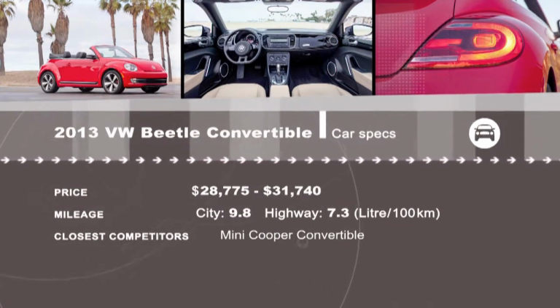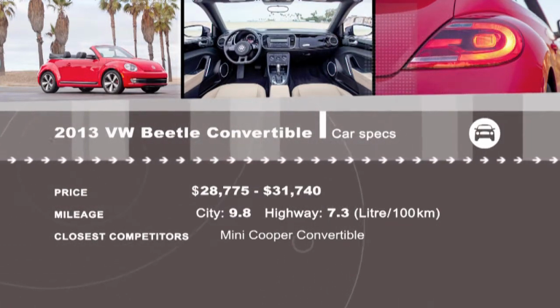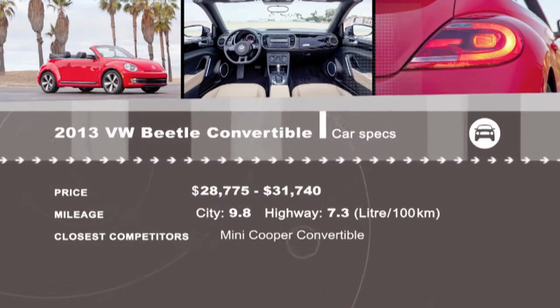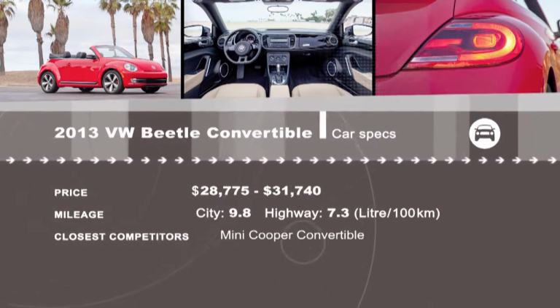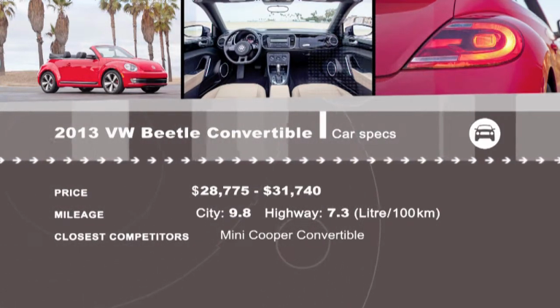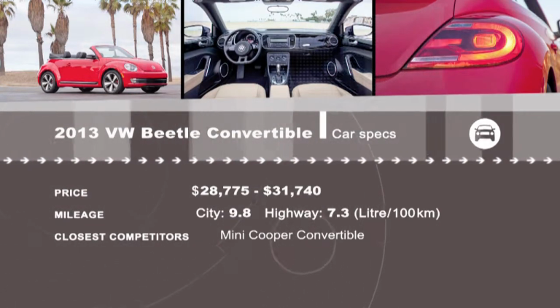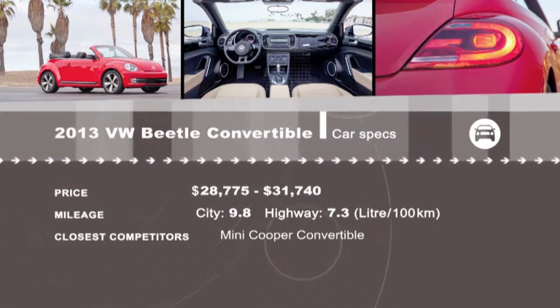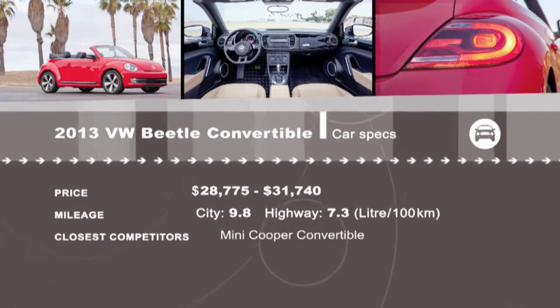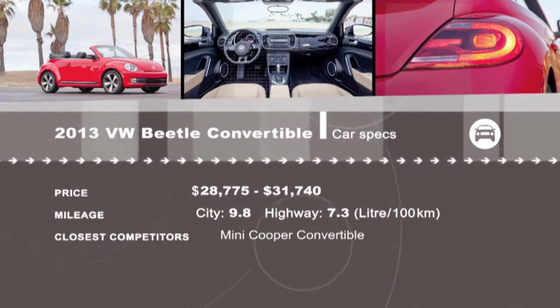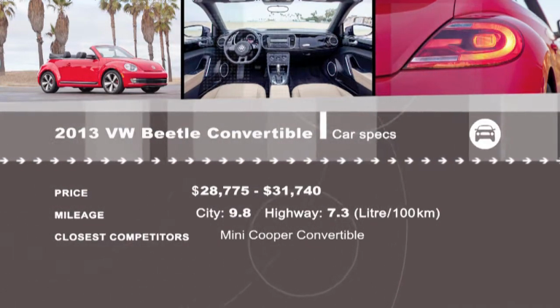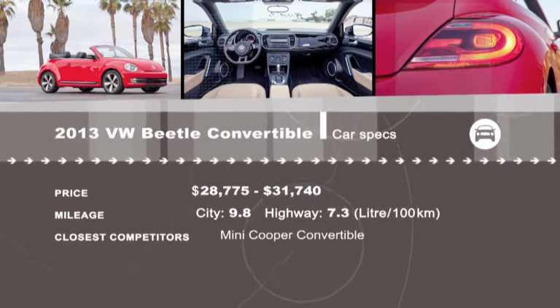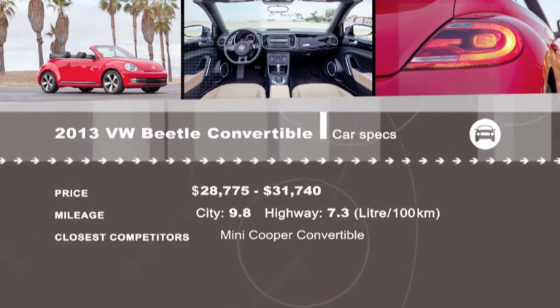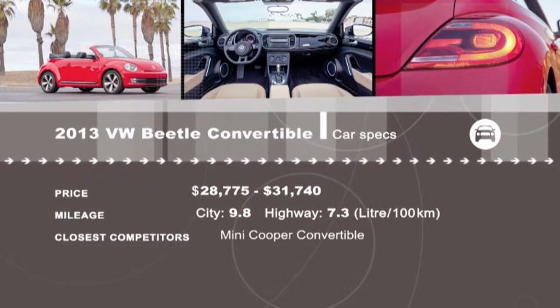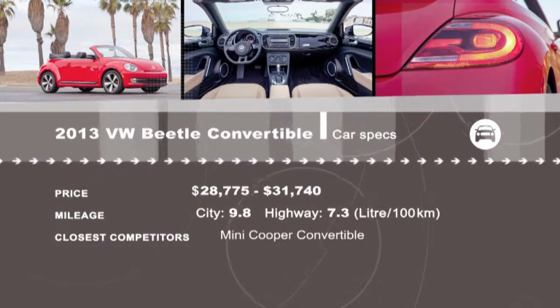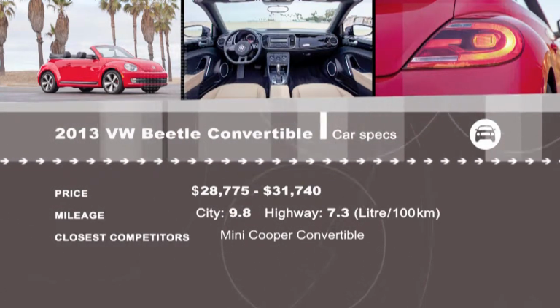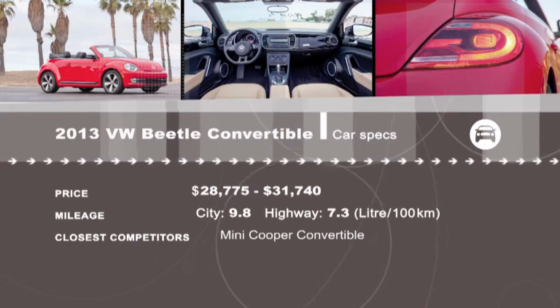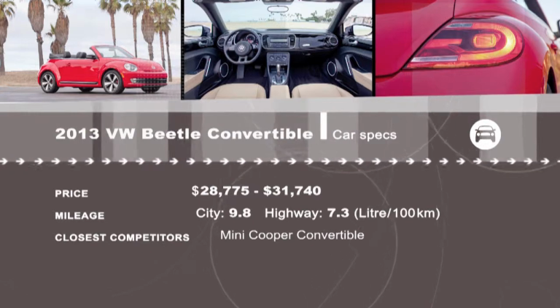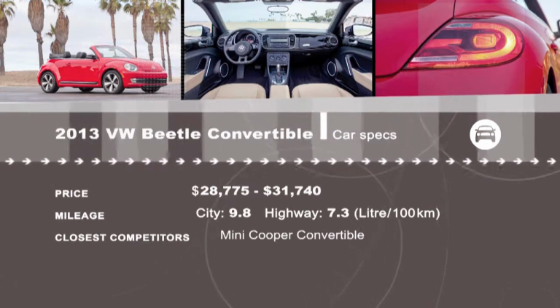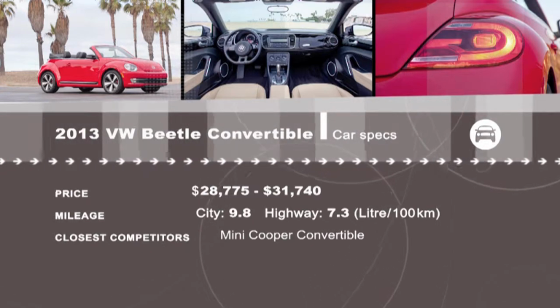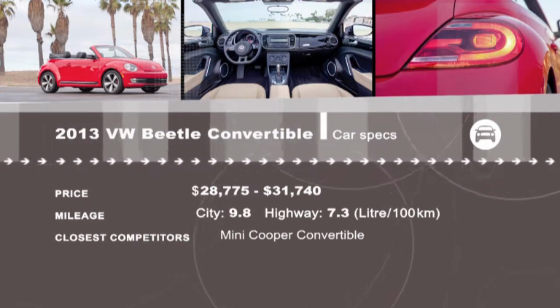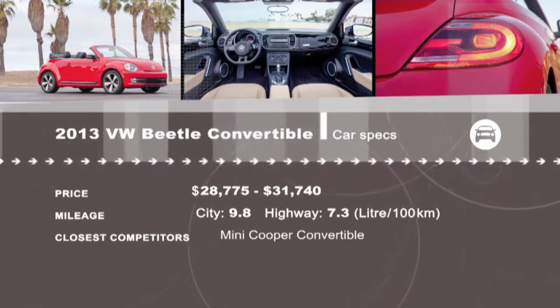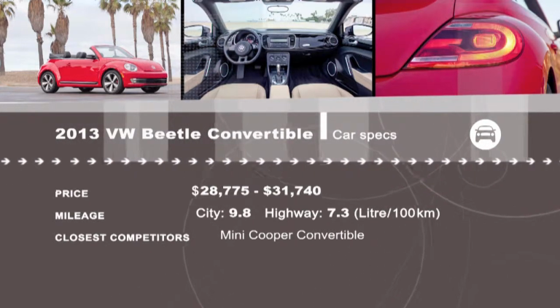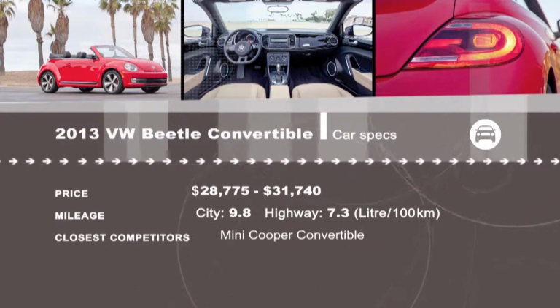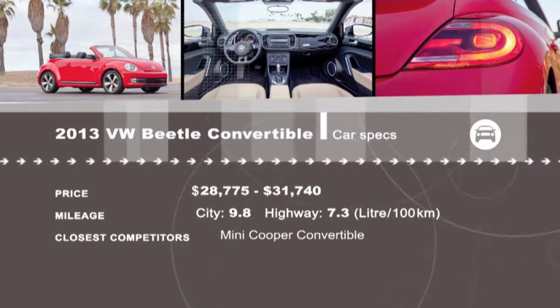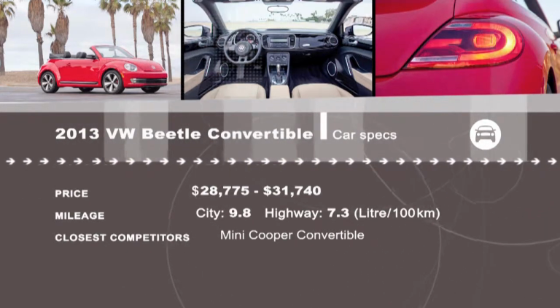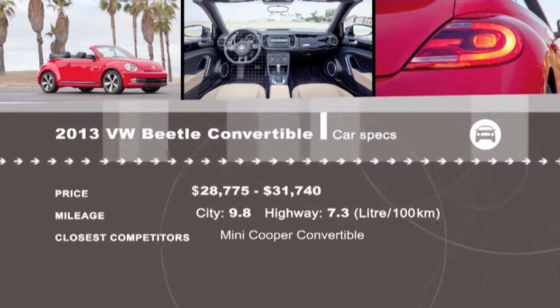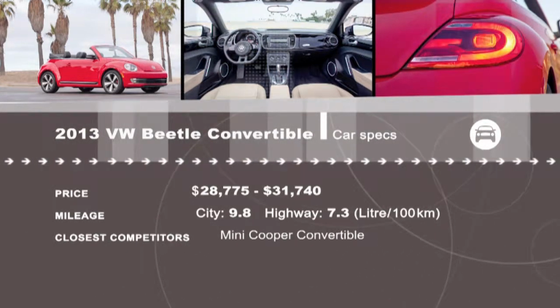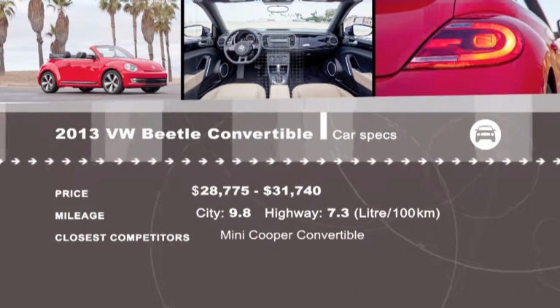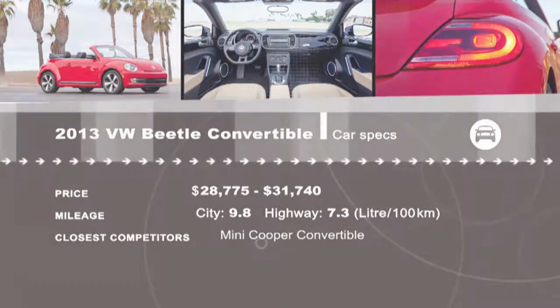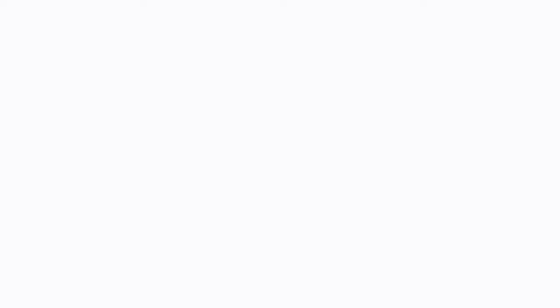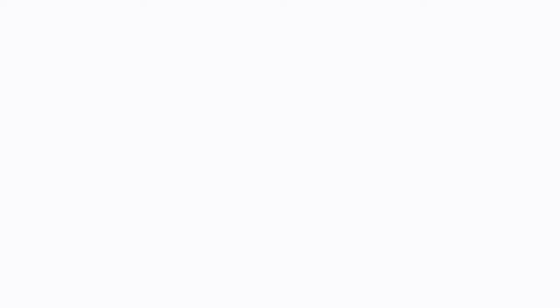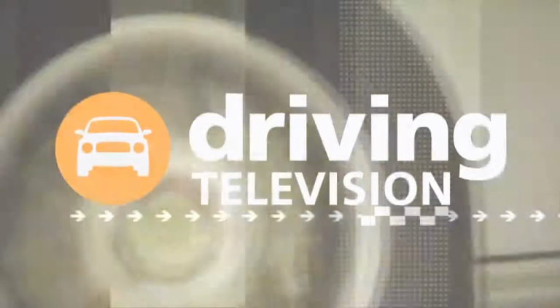Looking for a small car? See all the reviews of the latest models at drivingtelevision.com.